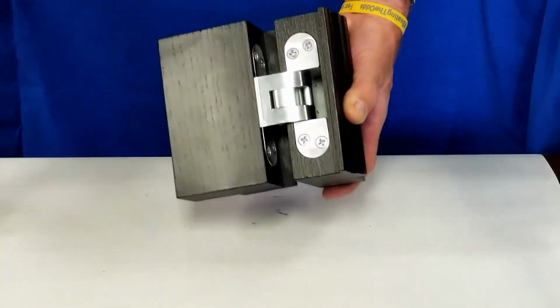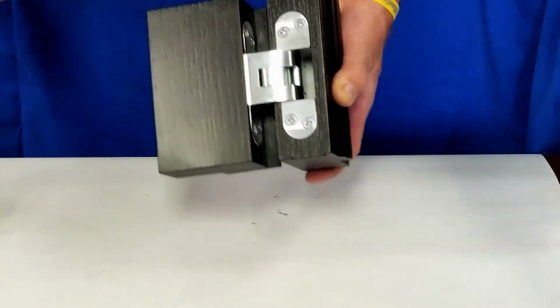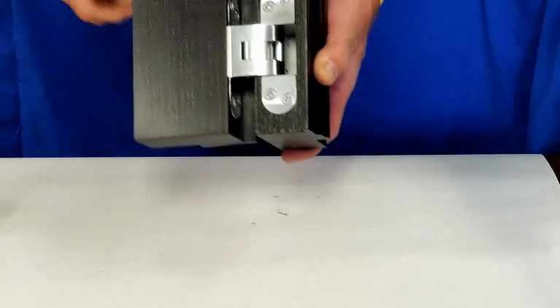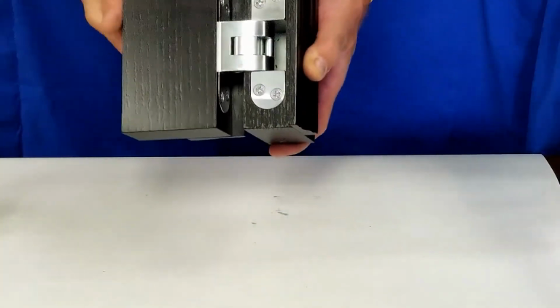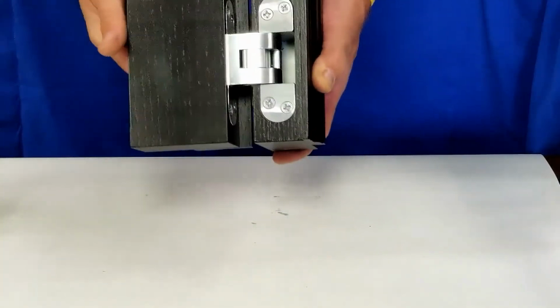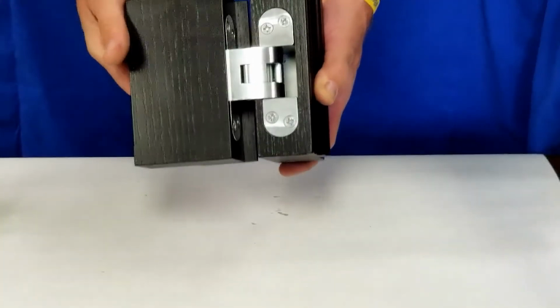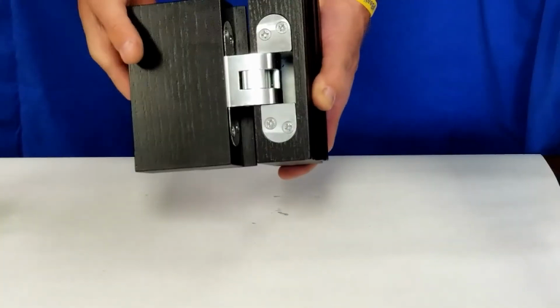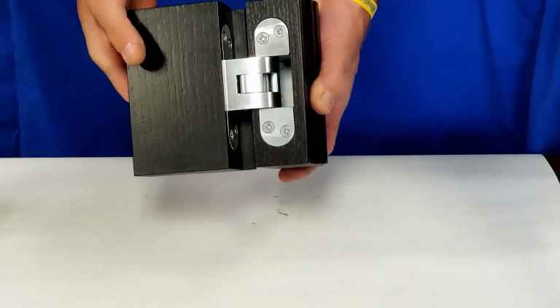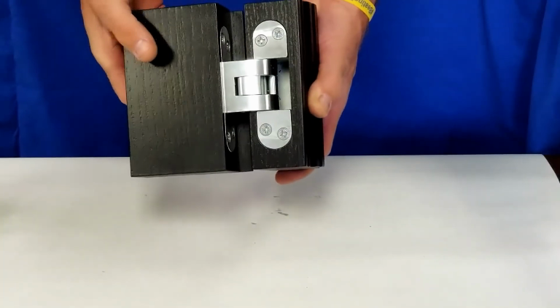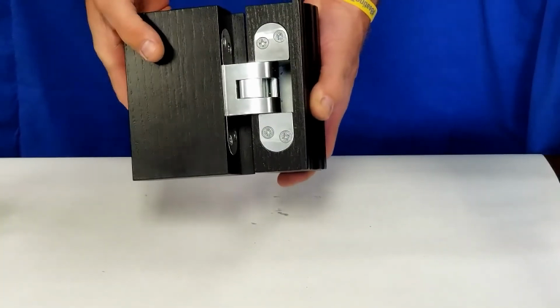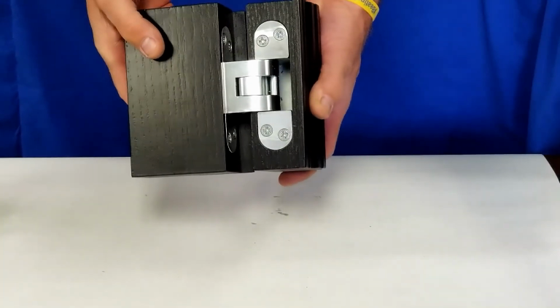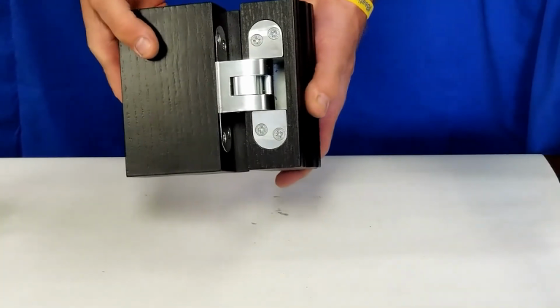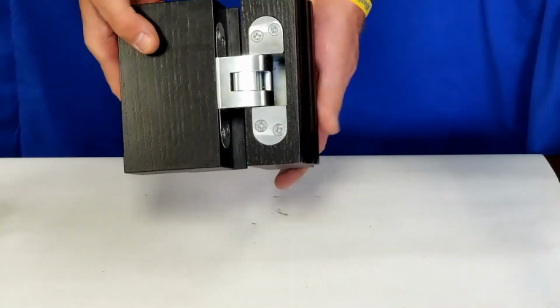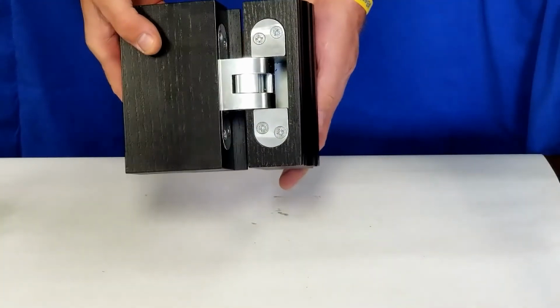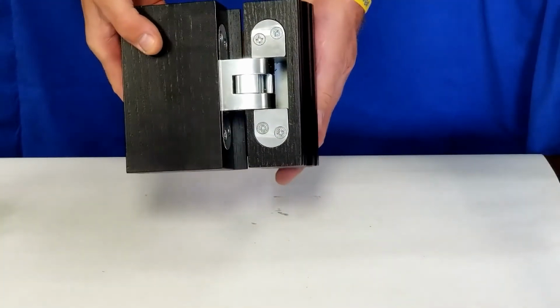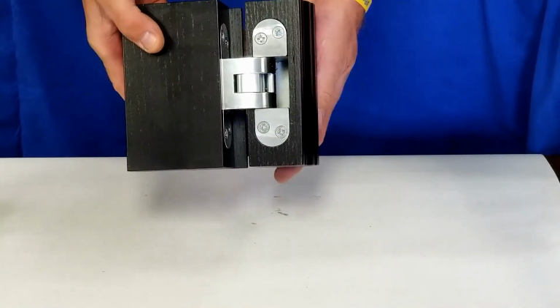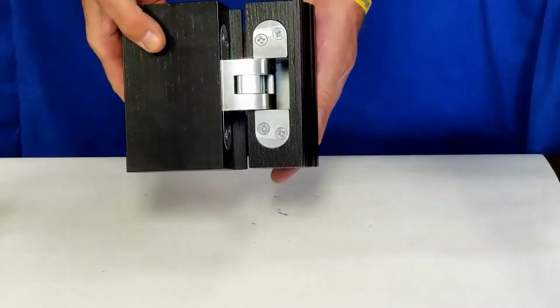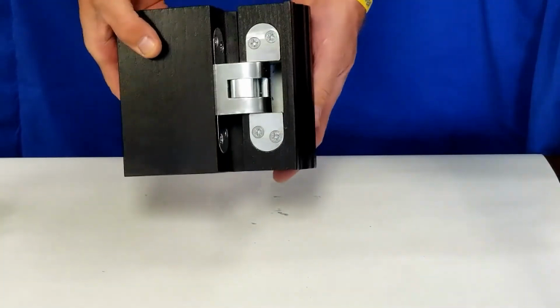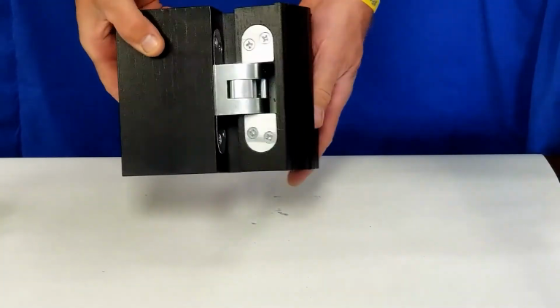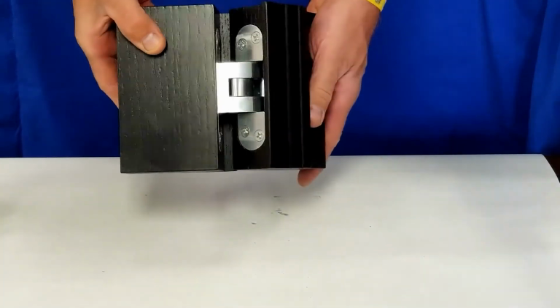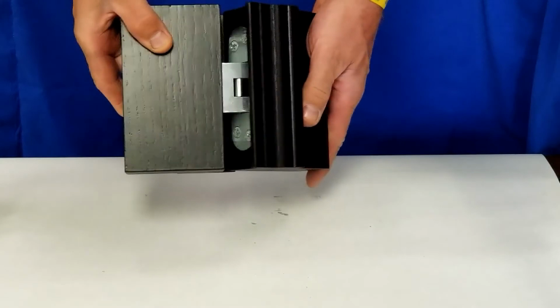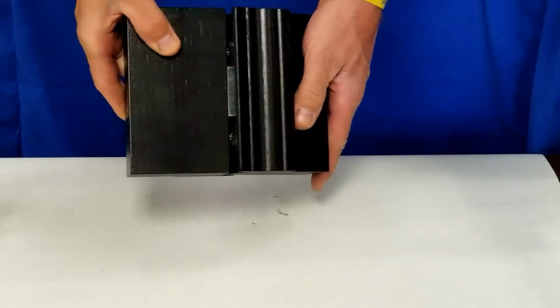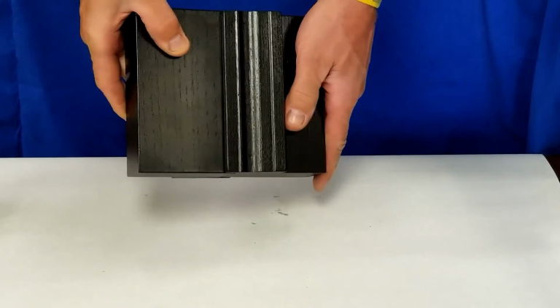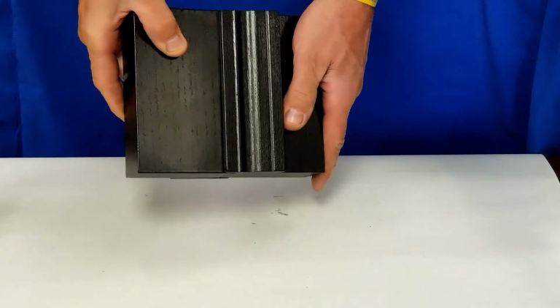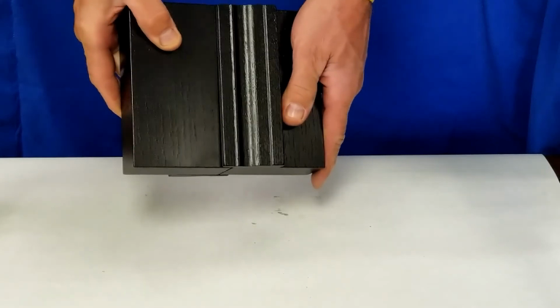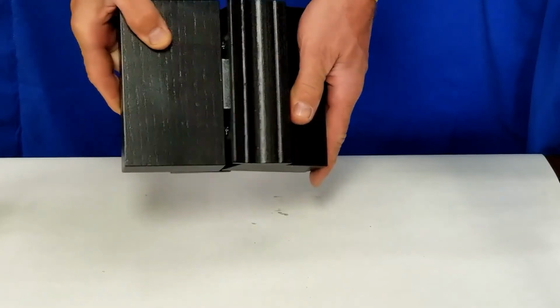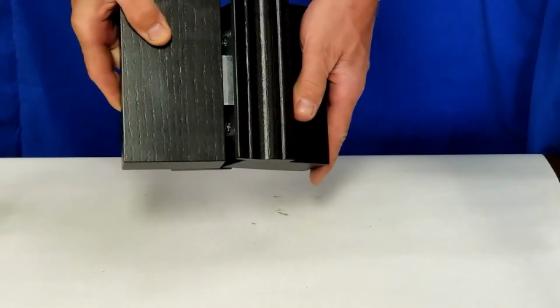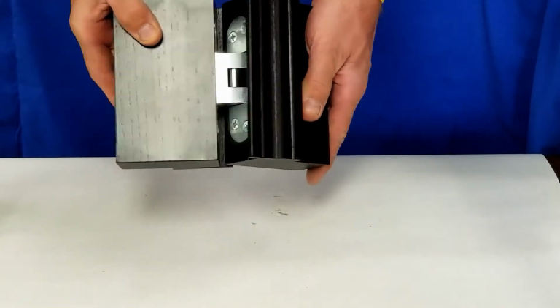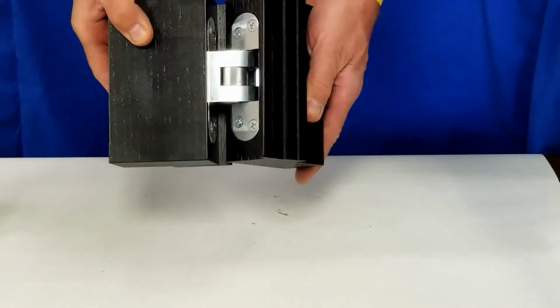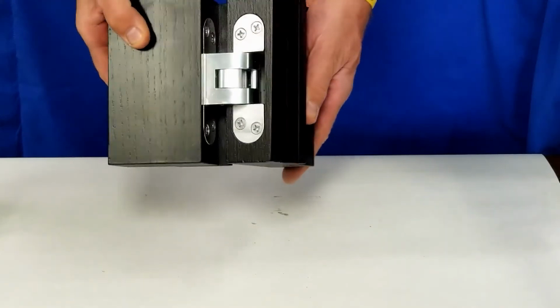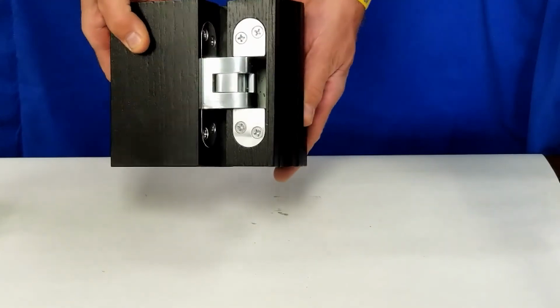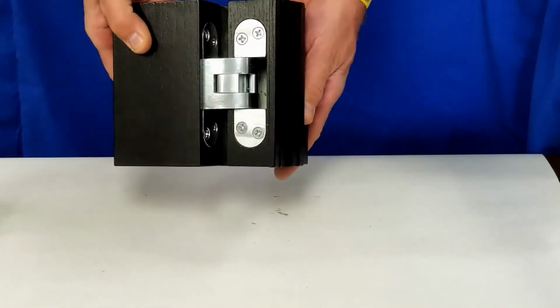Now that we have a successful installation, this is how the 500 Series Hinge should operate.